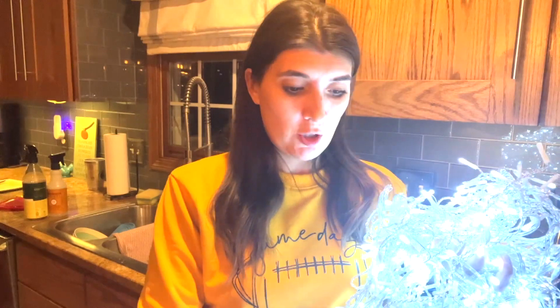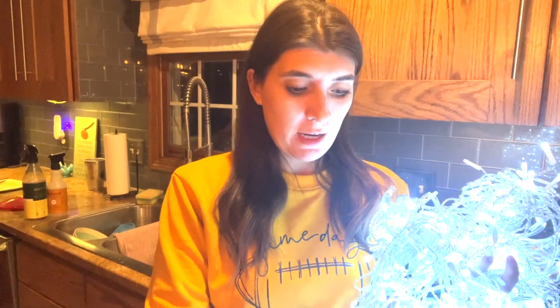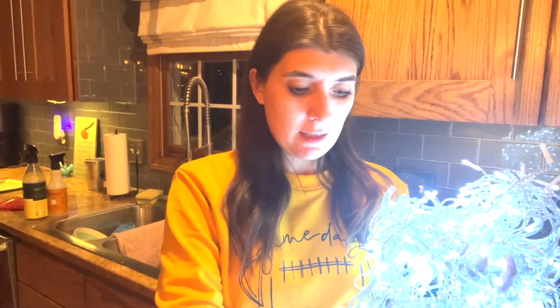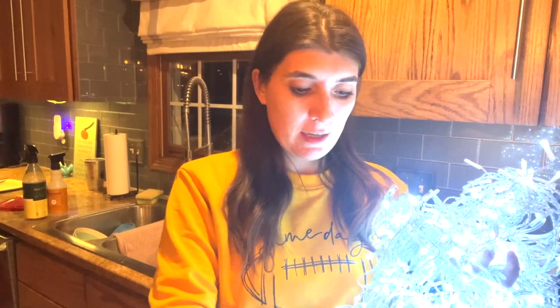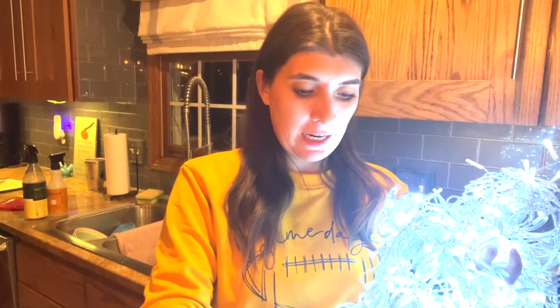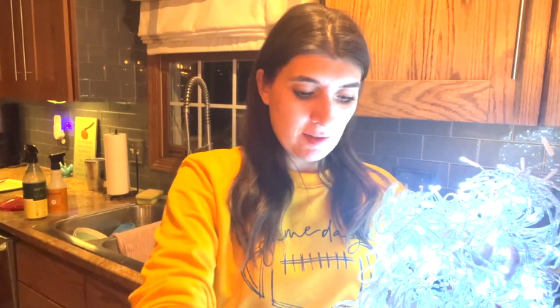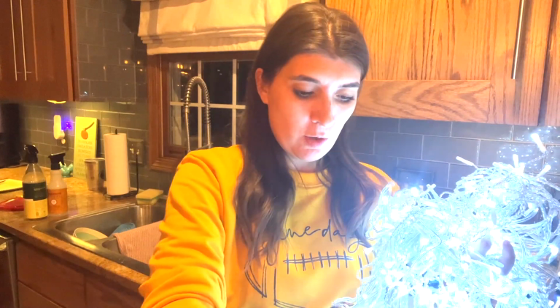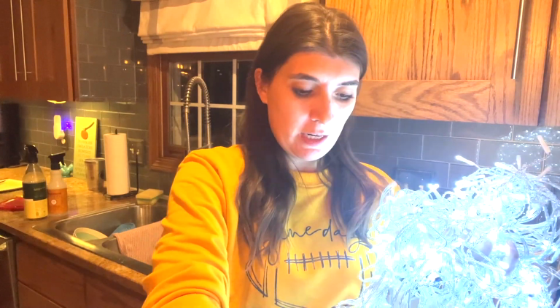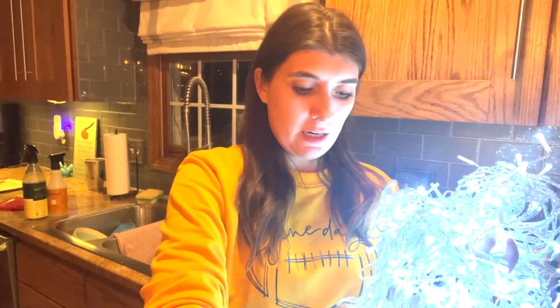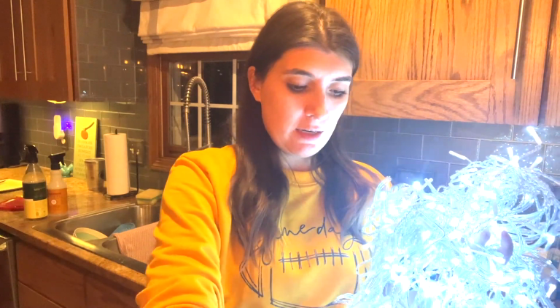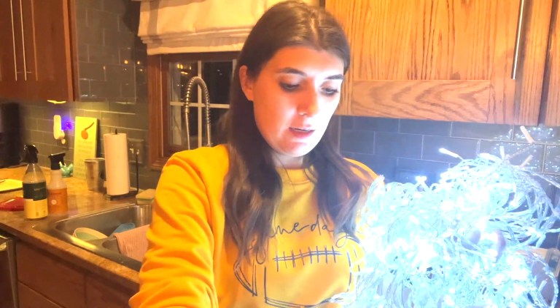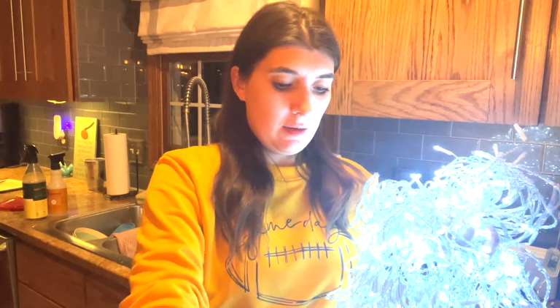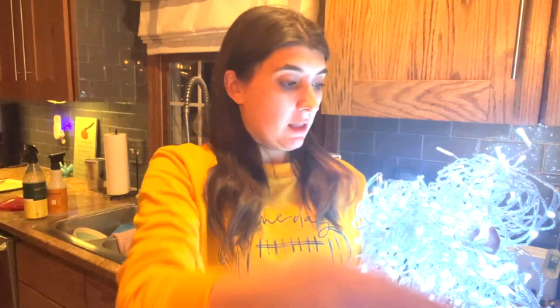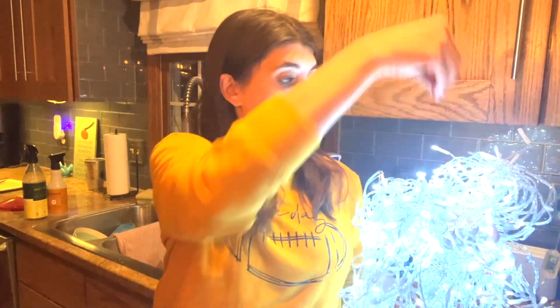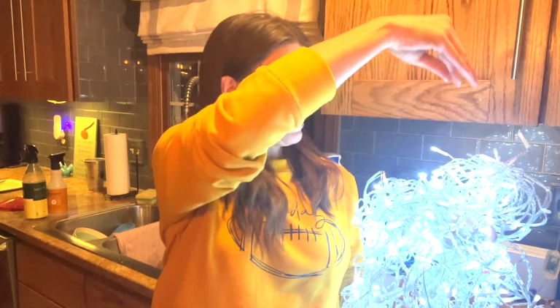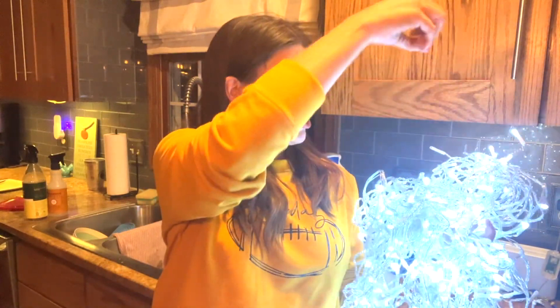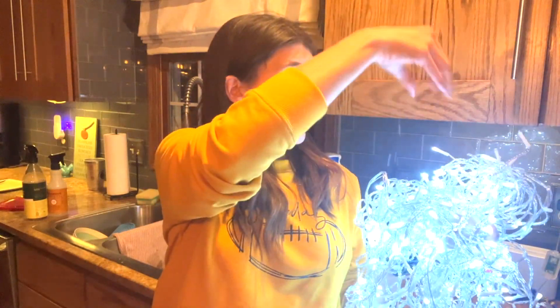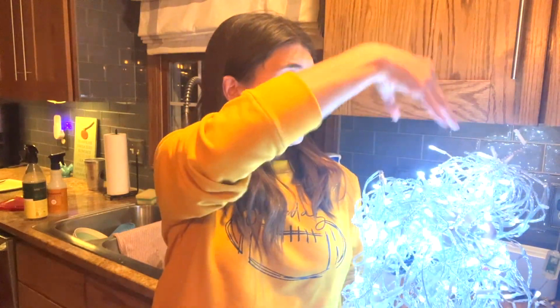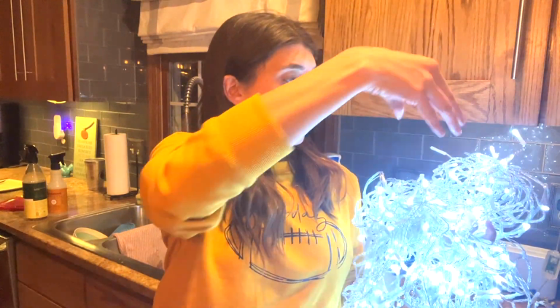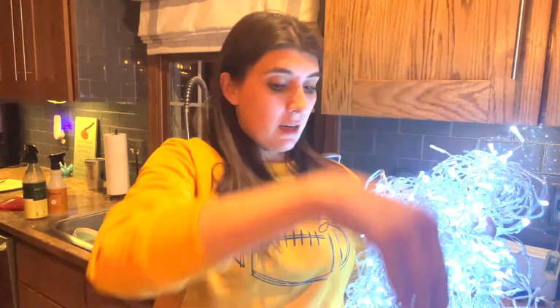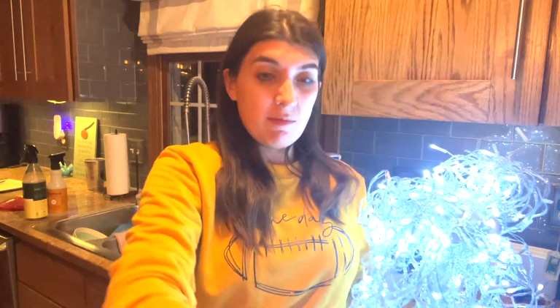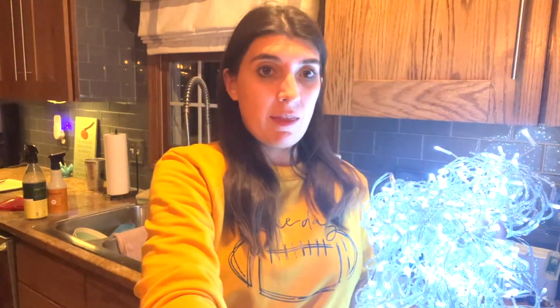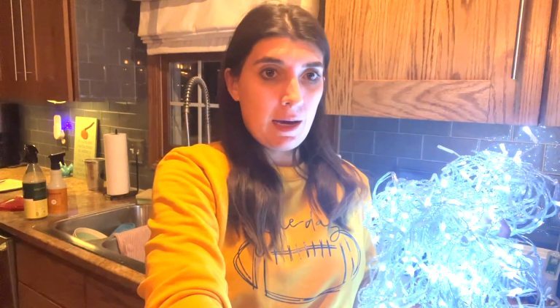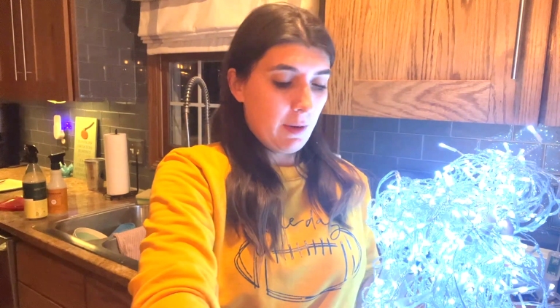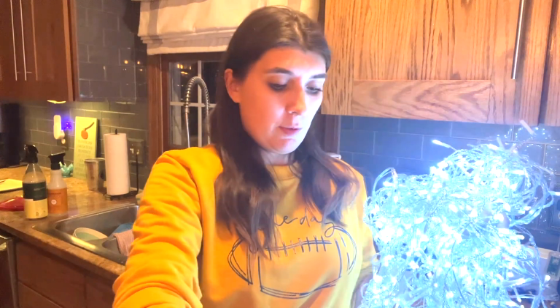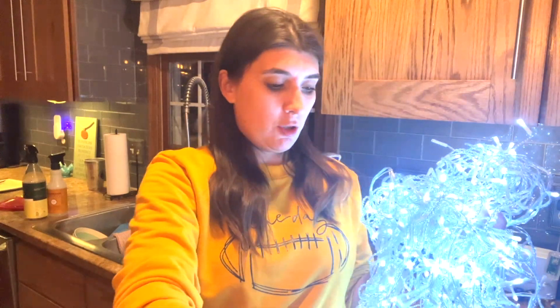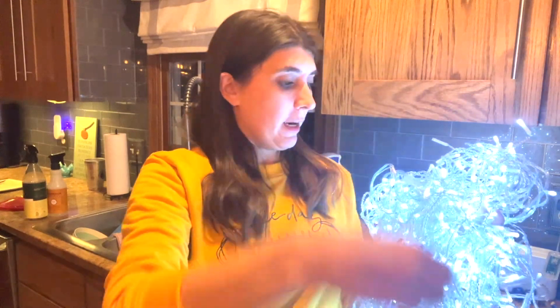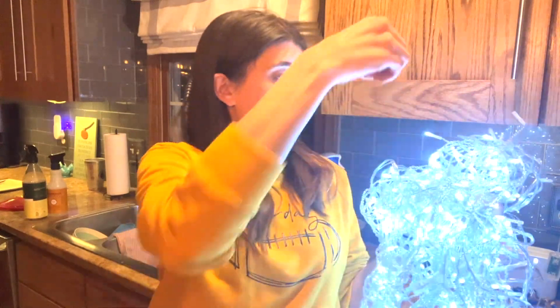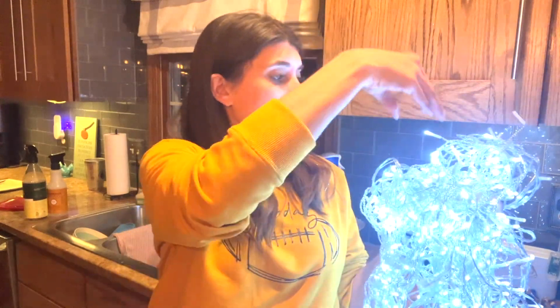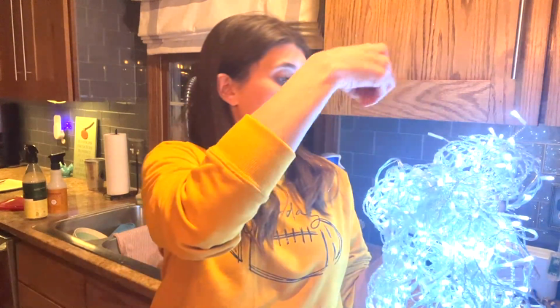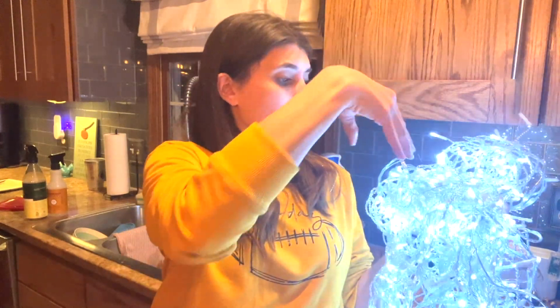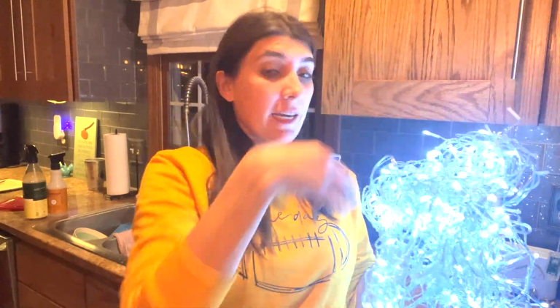They're also waterproof, which is excellent. I have some water here. I'm going to splash it on here. Nothing happens, which is great for these outdoor lights.